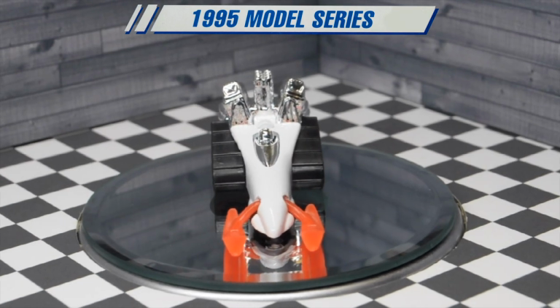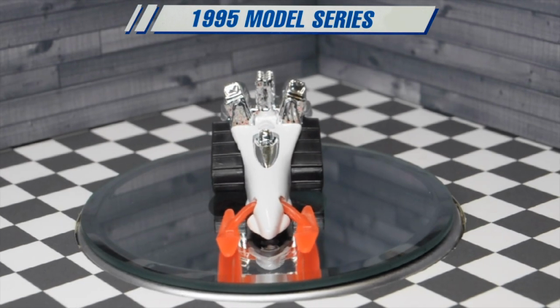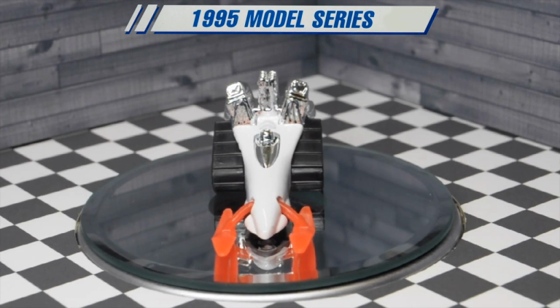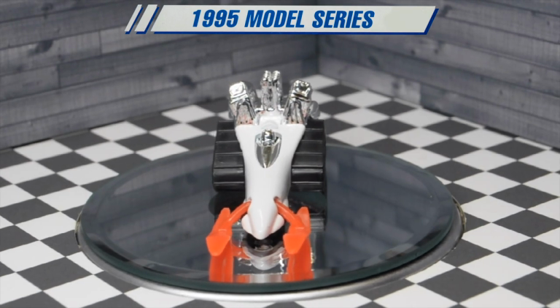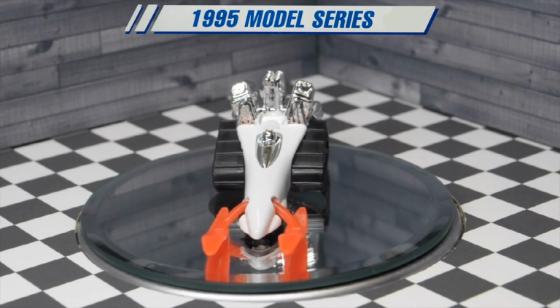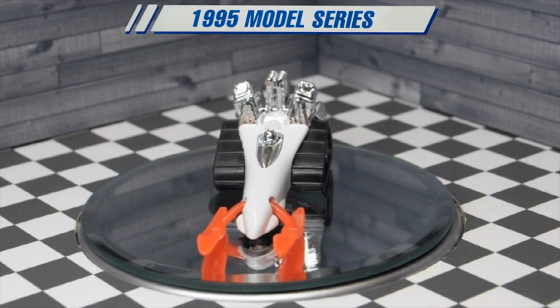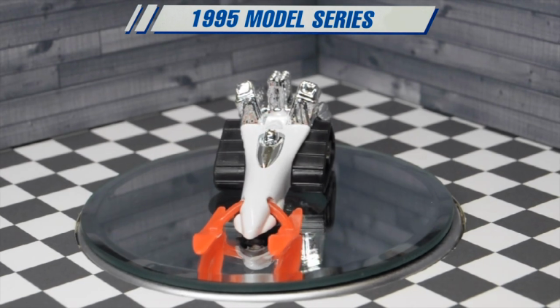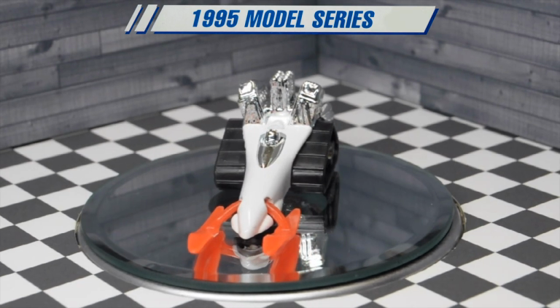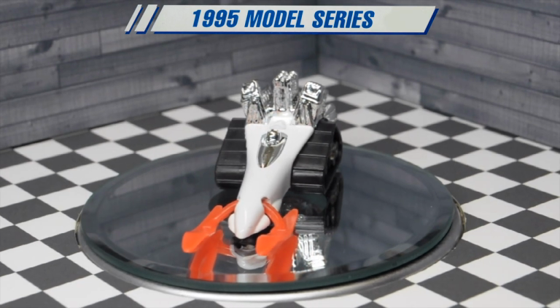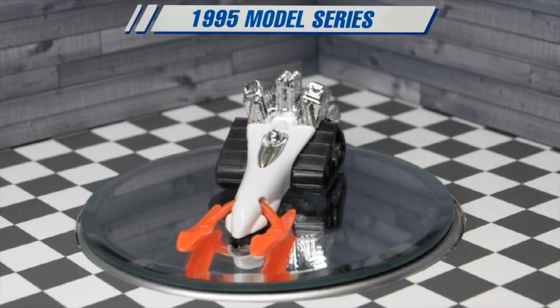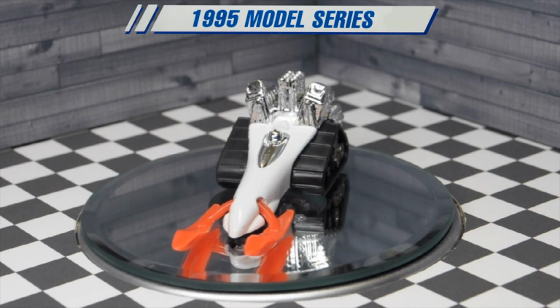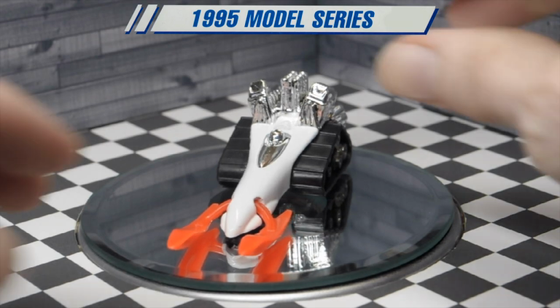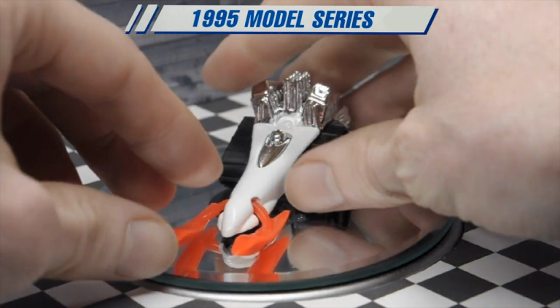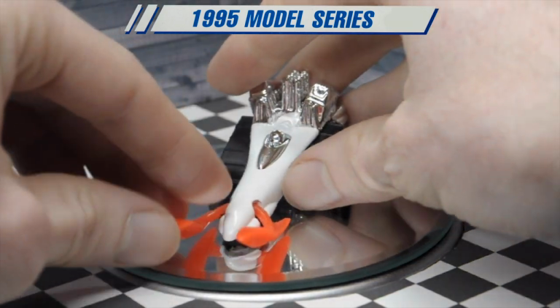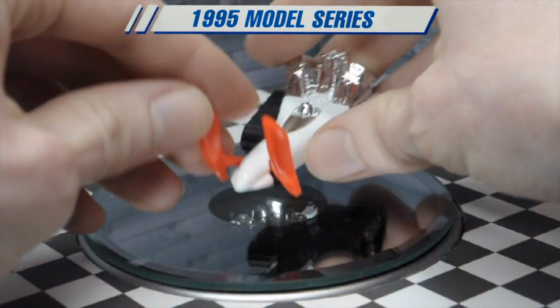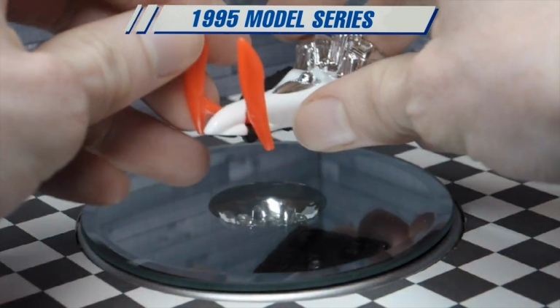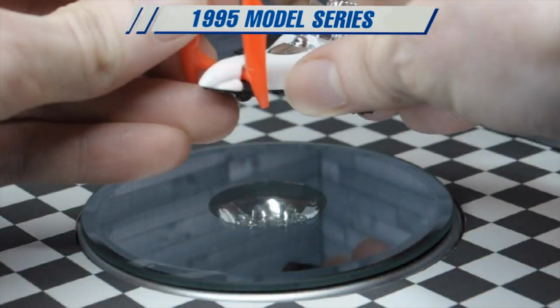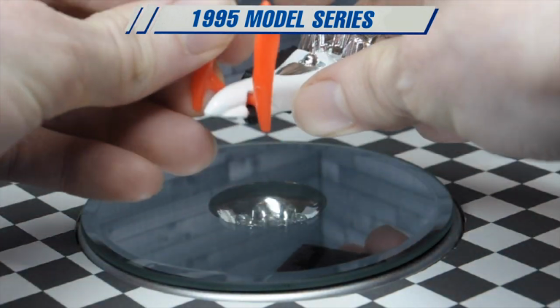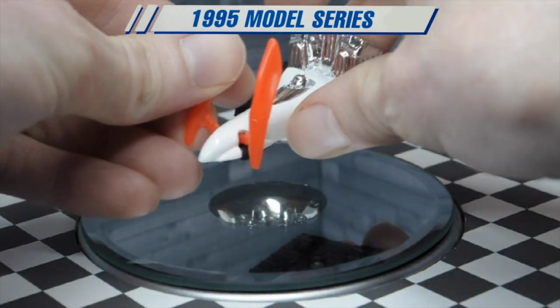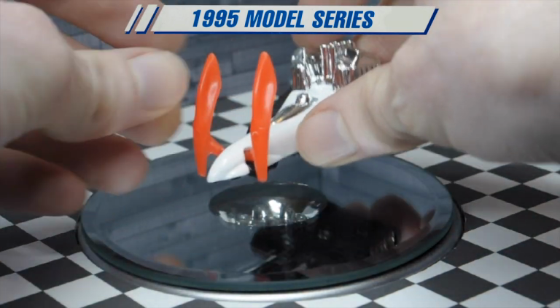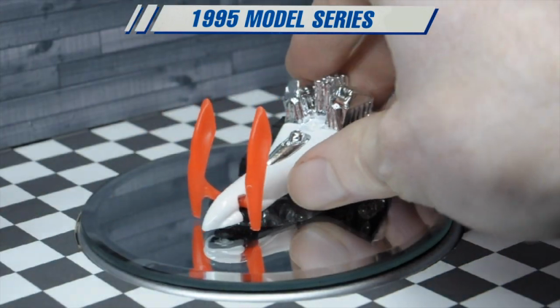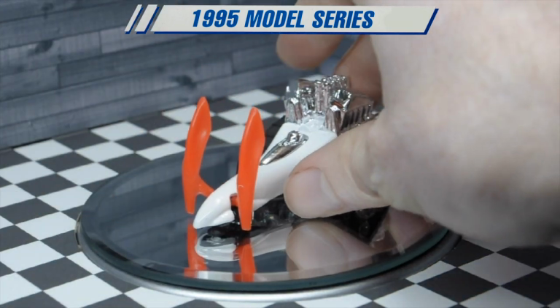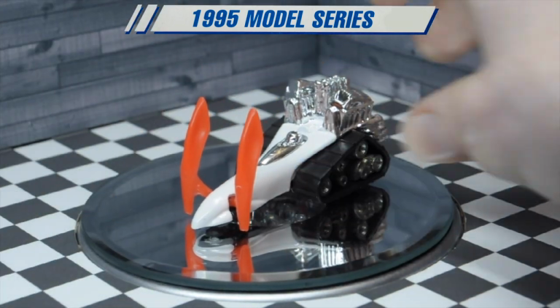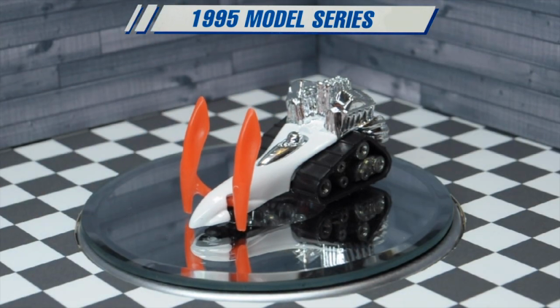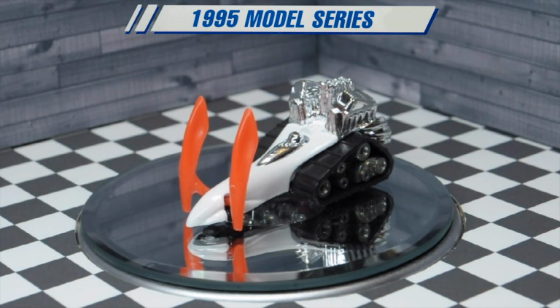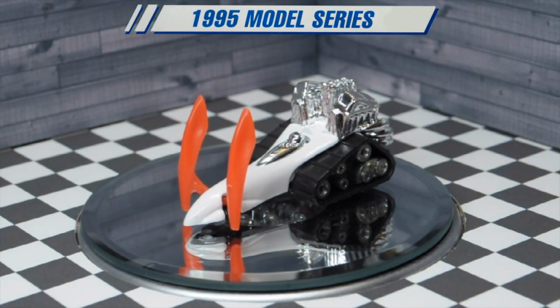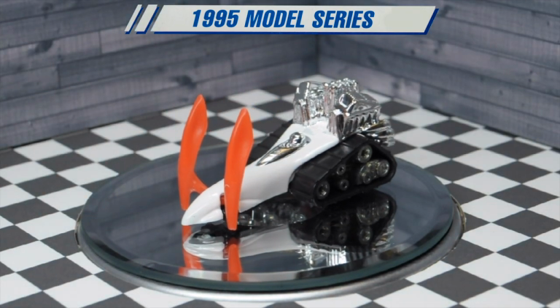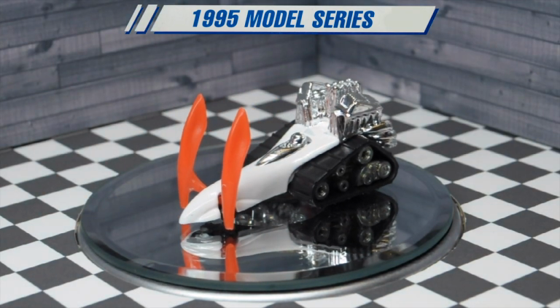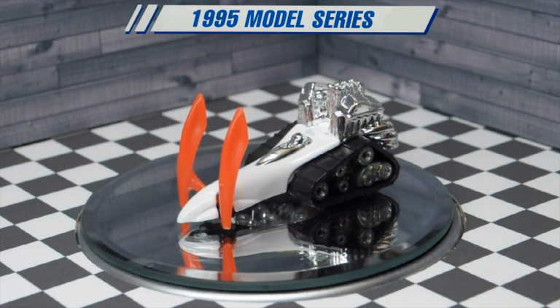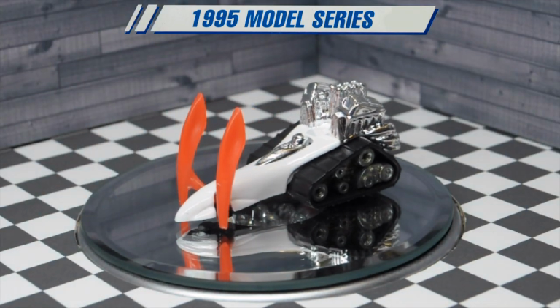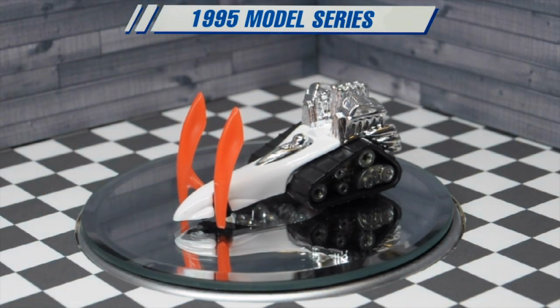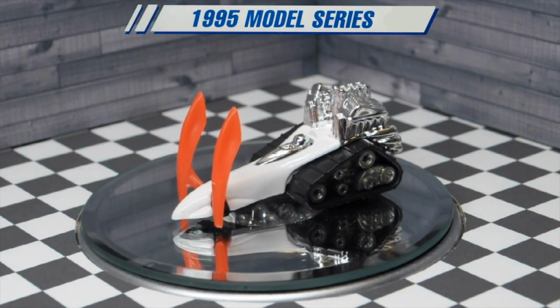The skis were designed to flip up so they would fit inside a Hot Wheels blister pack, which is pretty ingenious.